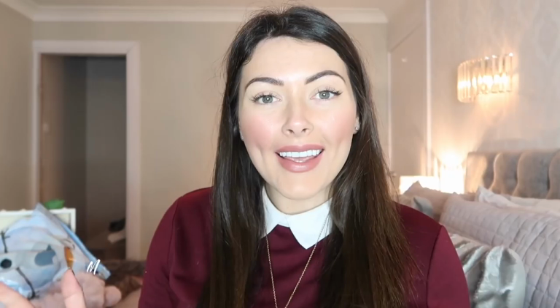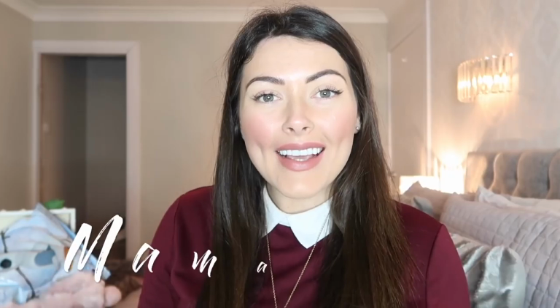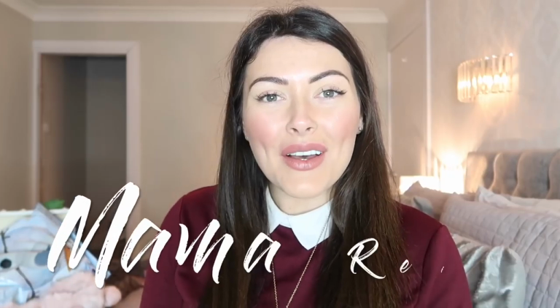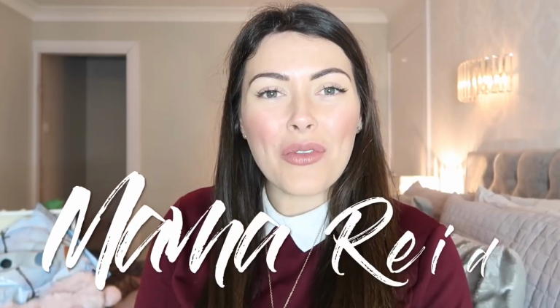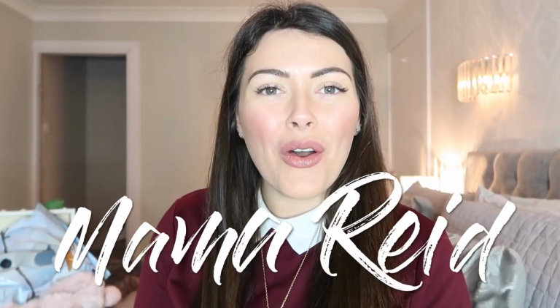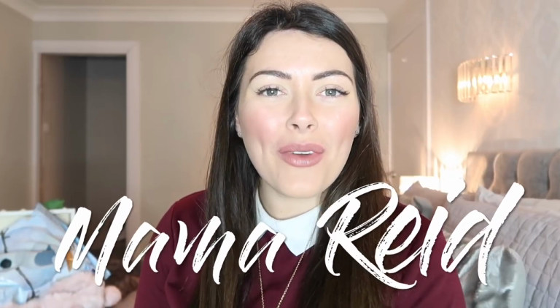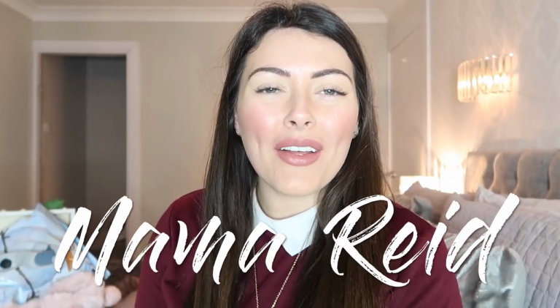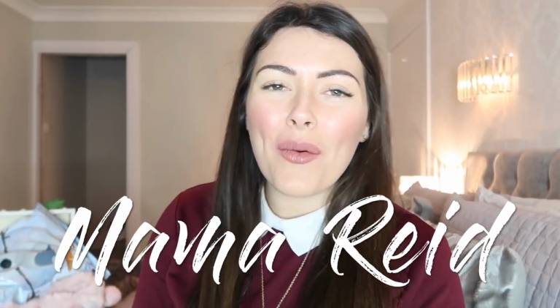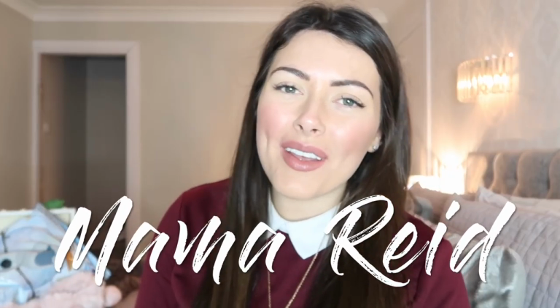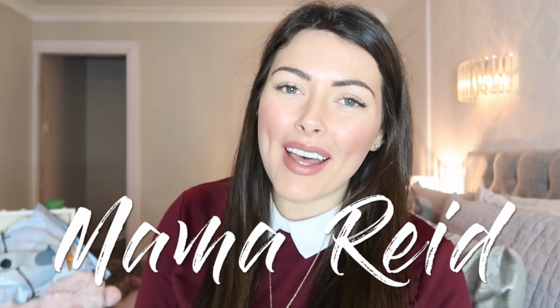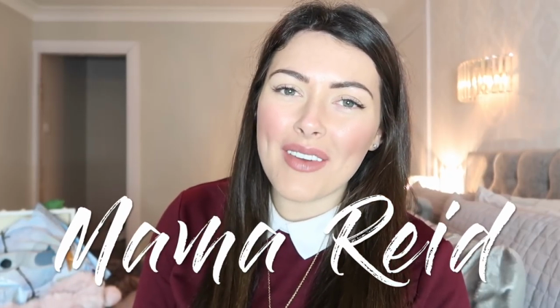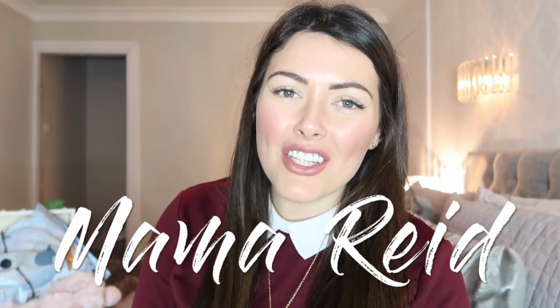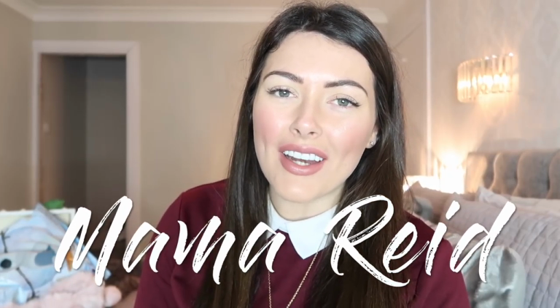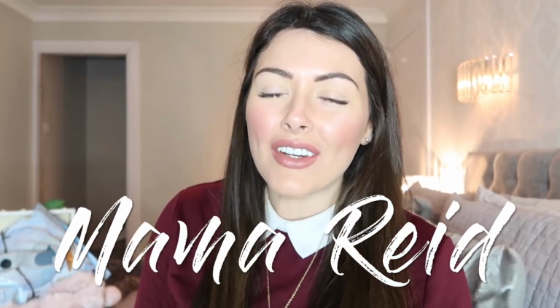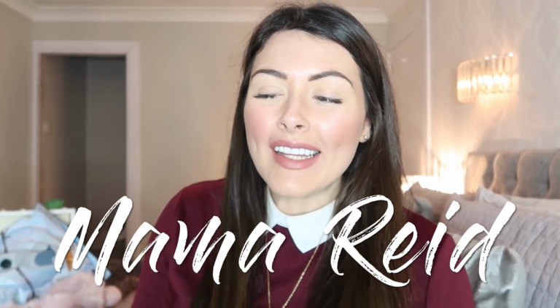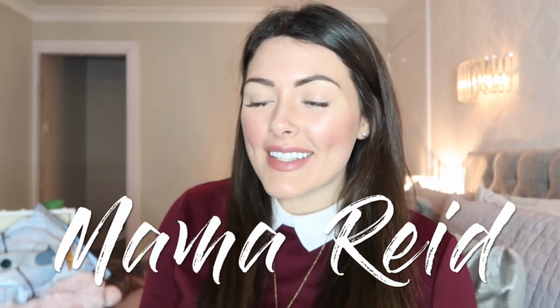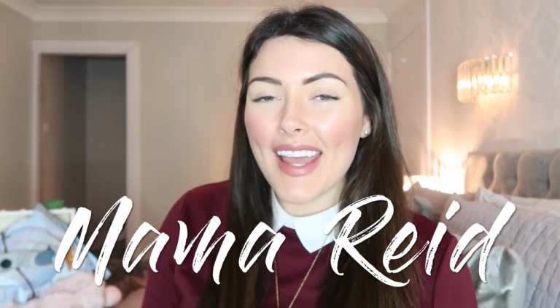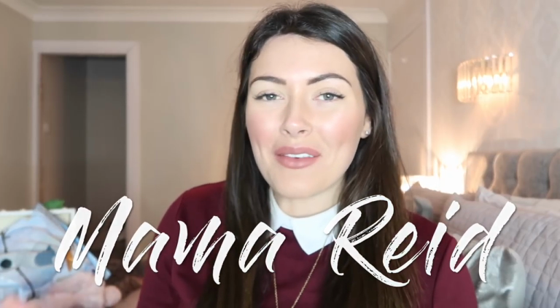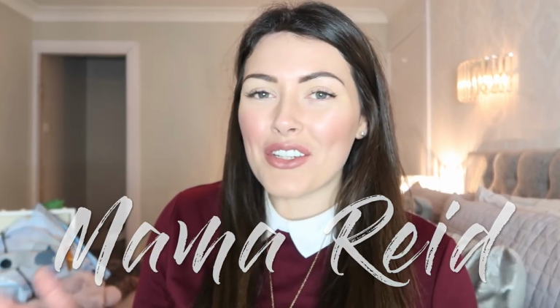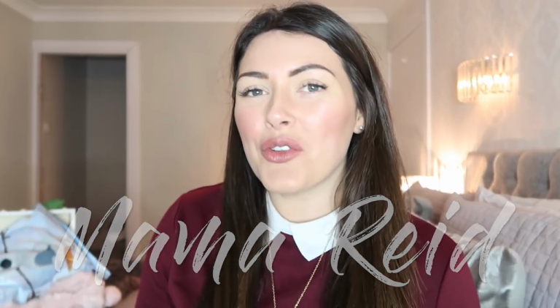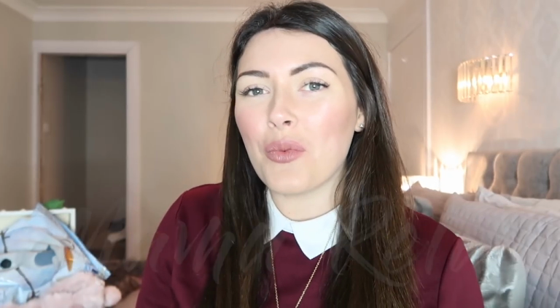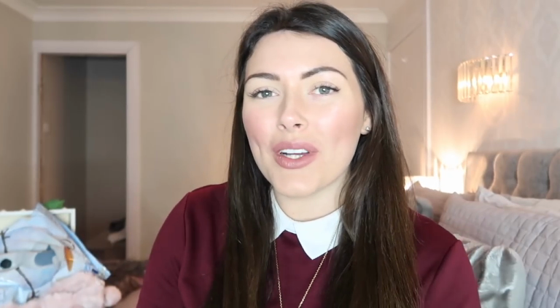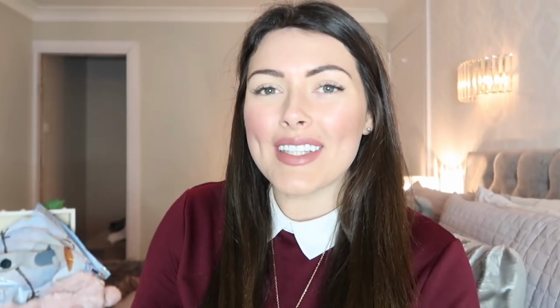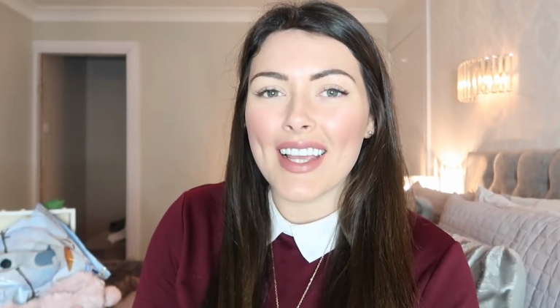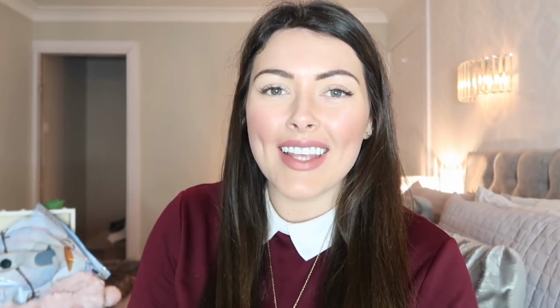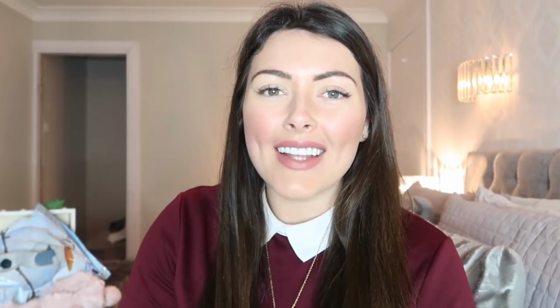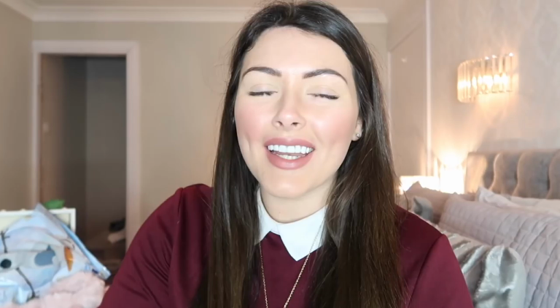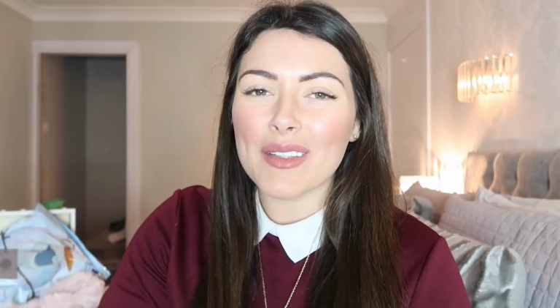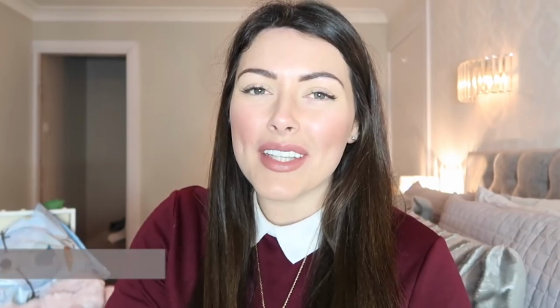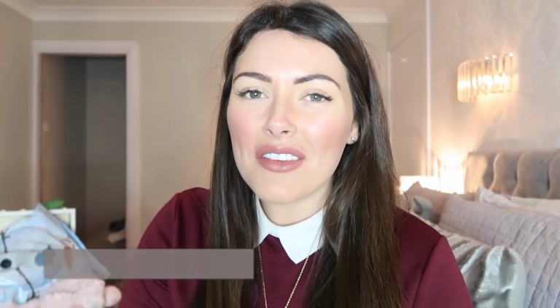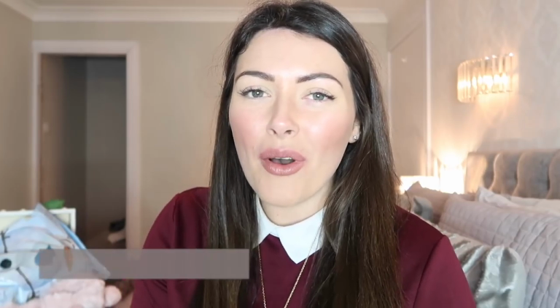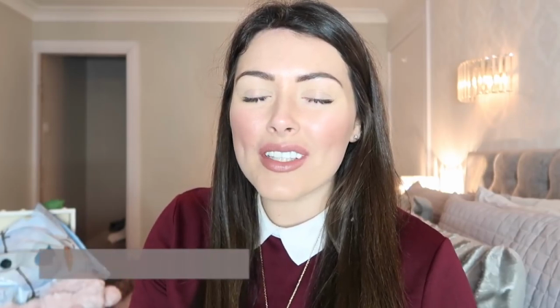Hi guys, I hope you're all well. Welcome back to my channel. Today I'm going to show you what is inside the kids Christmas Eve box.